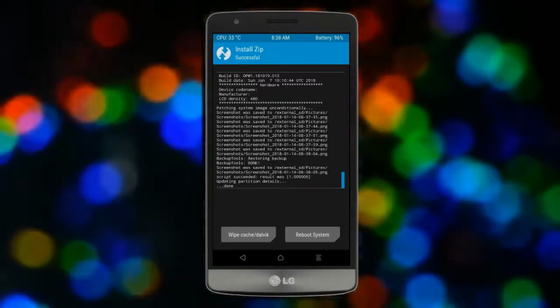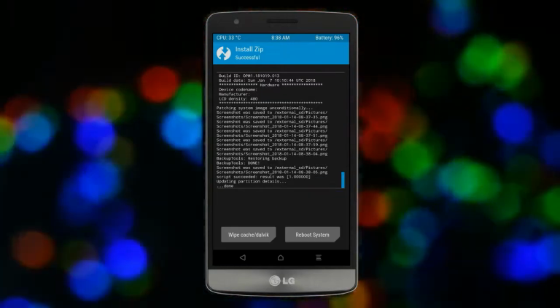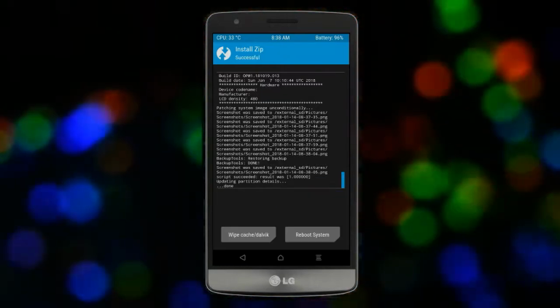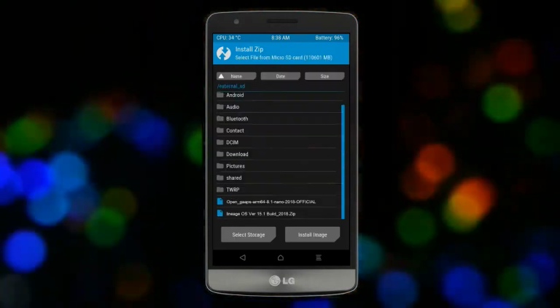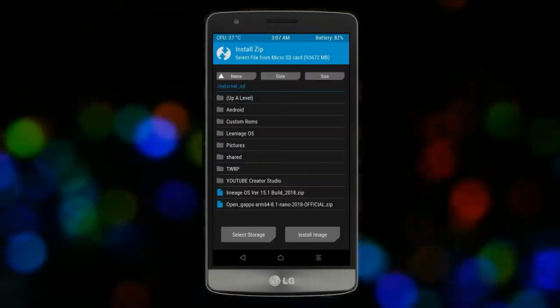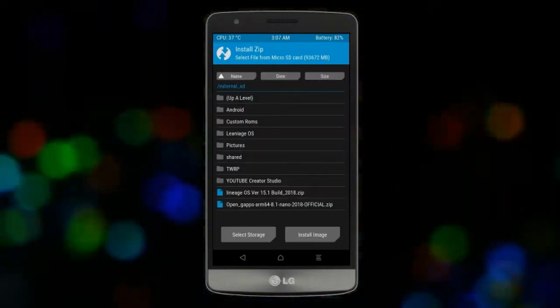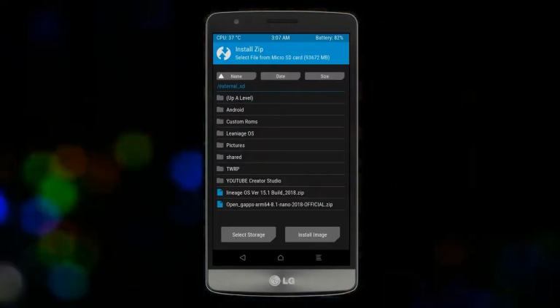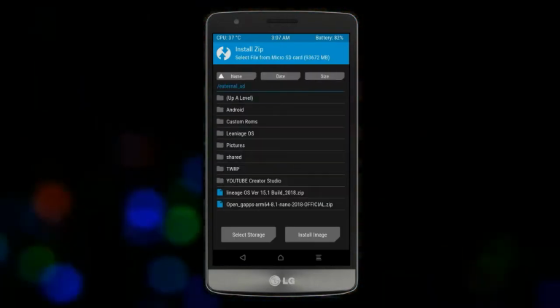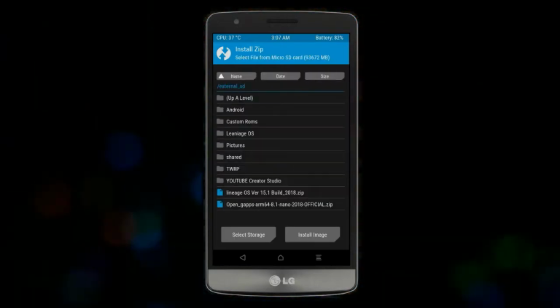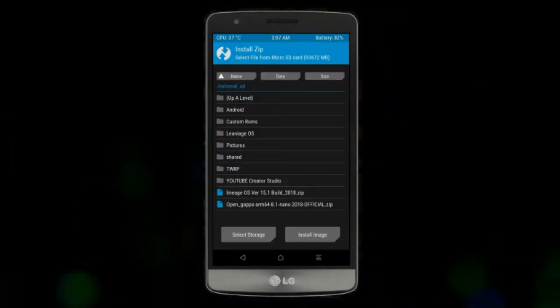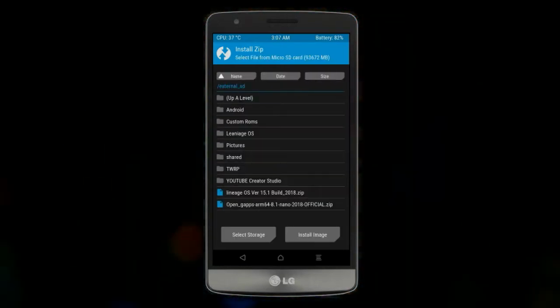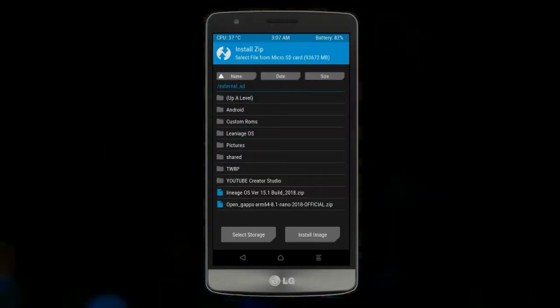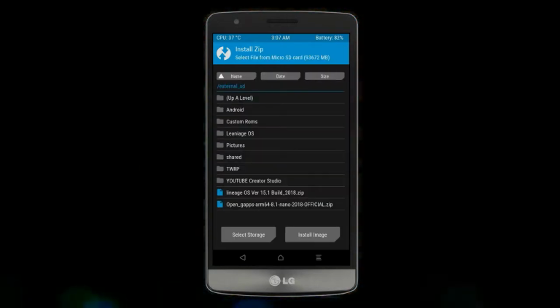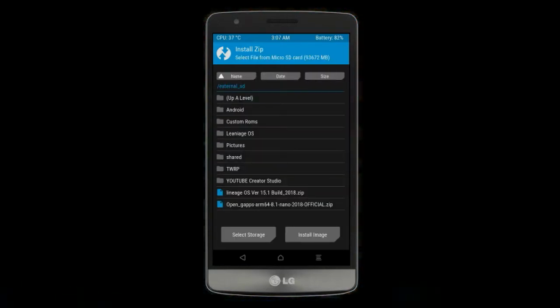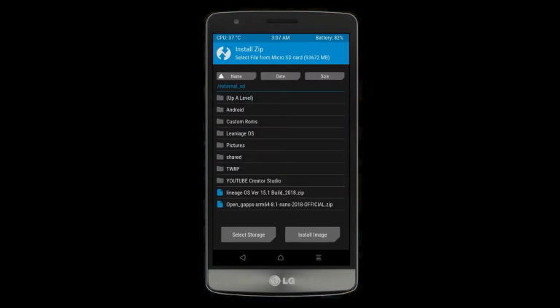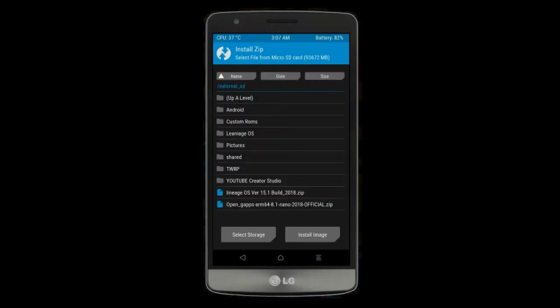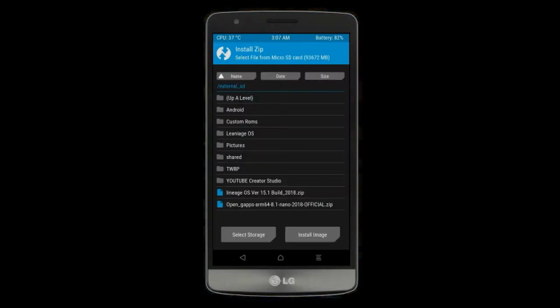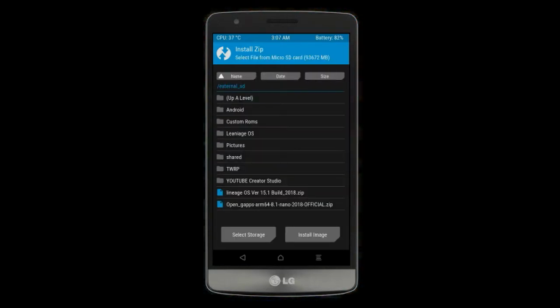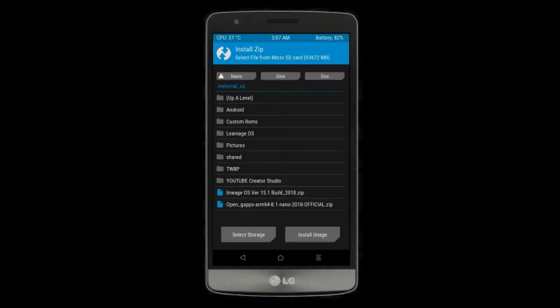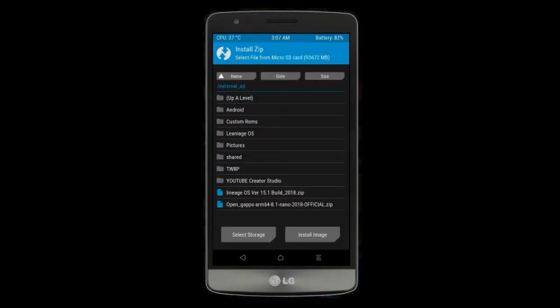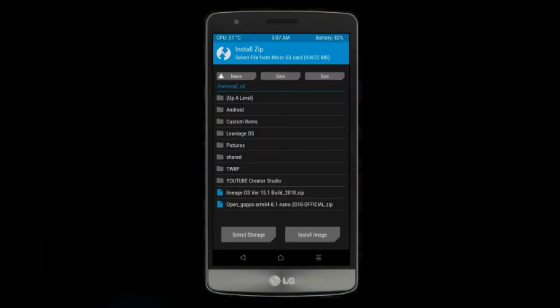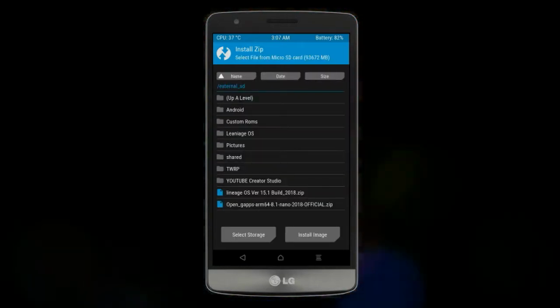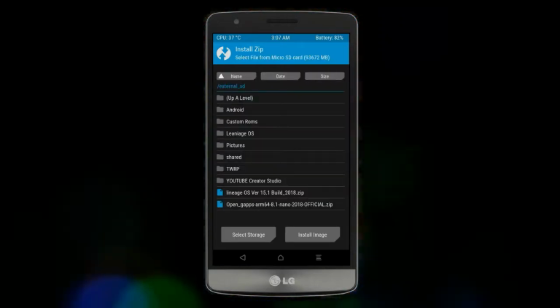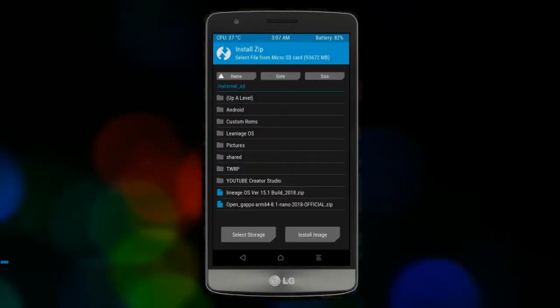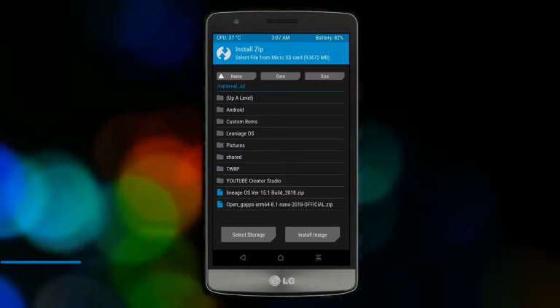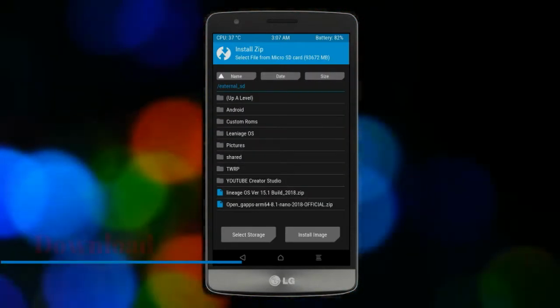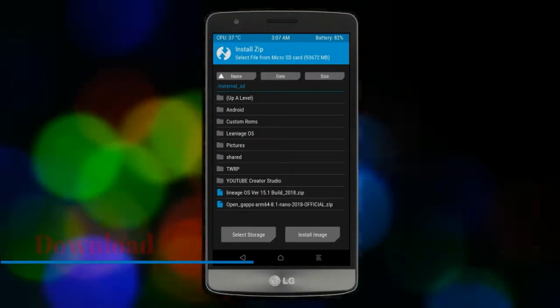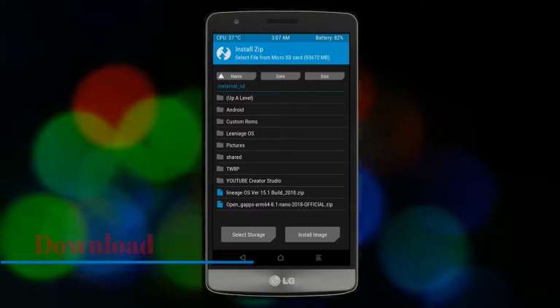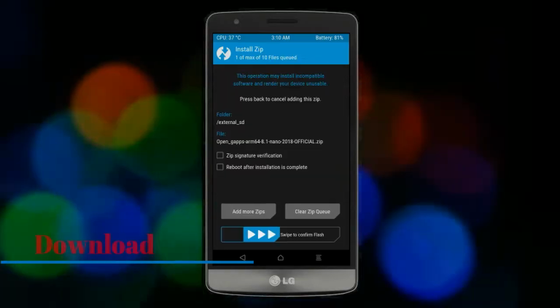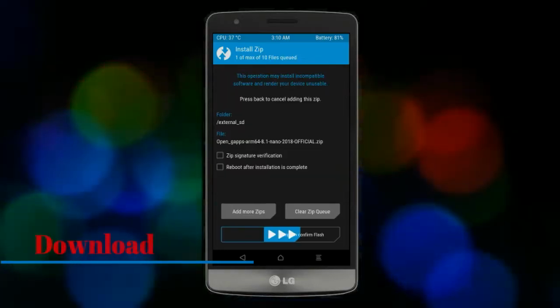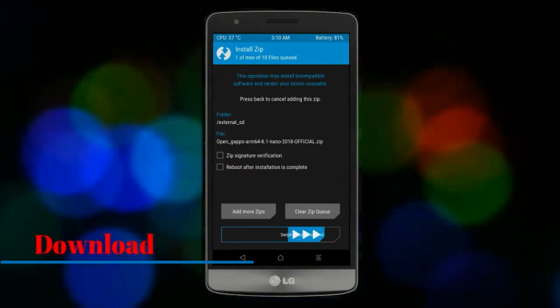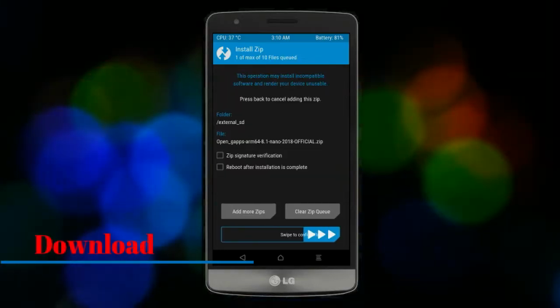Click on the back option. Select the GApps. After selecting, swipe right to install.